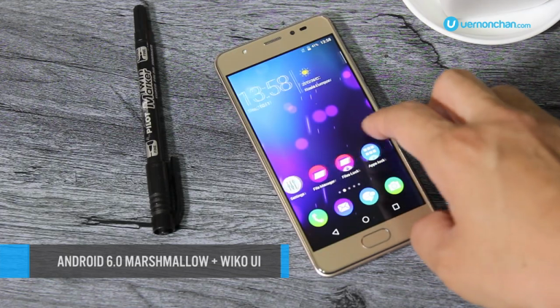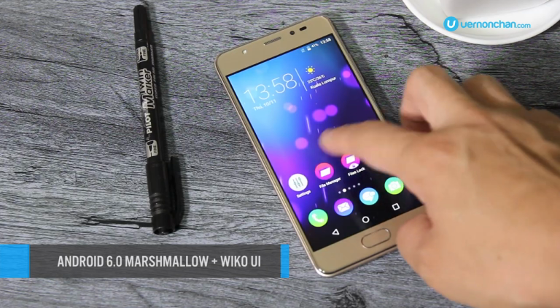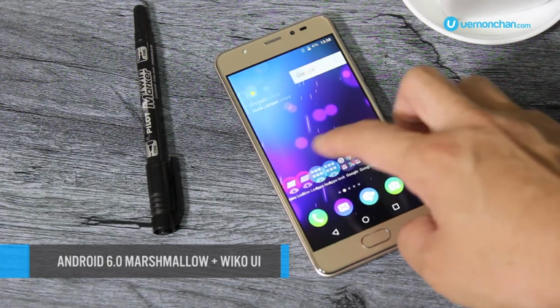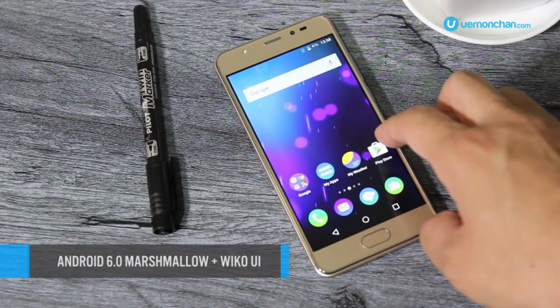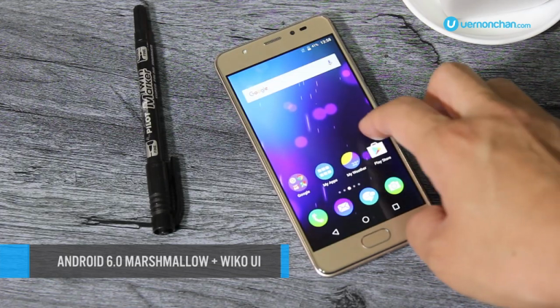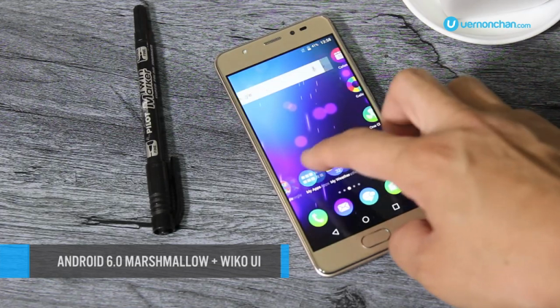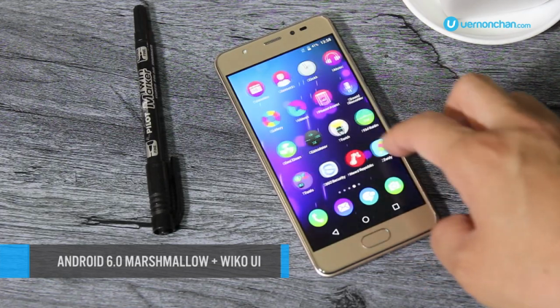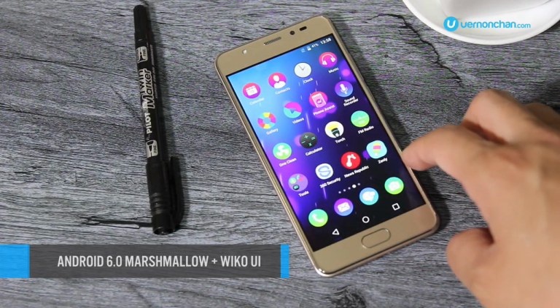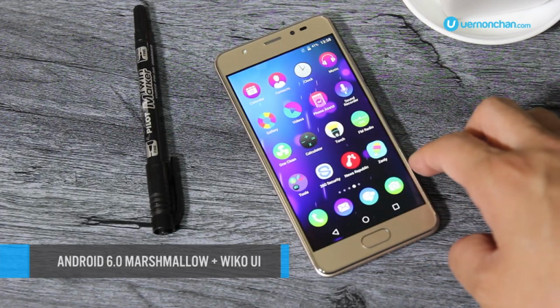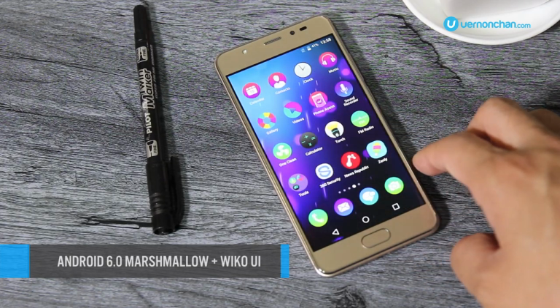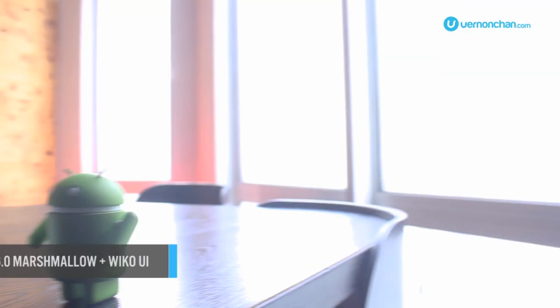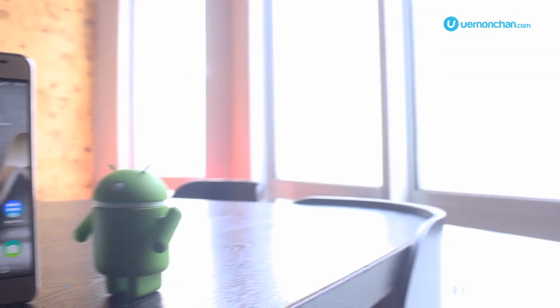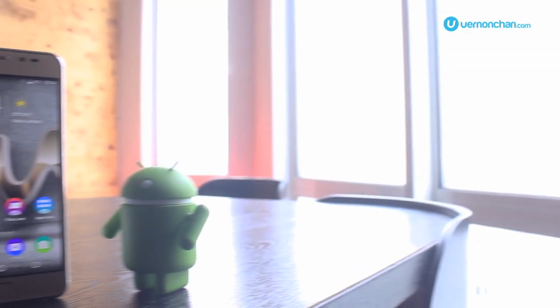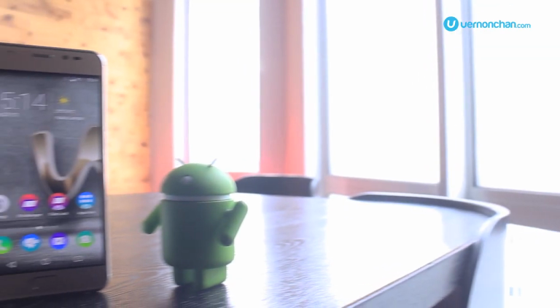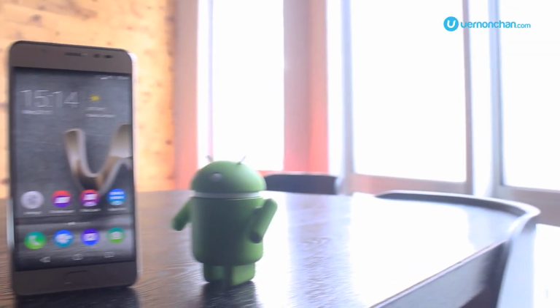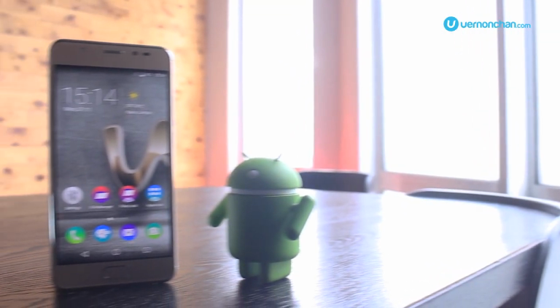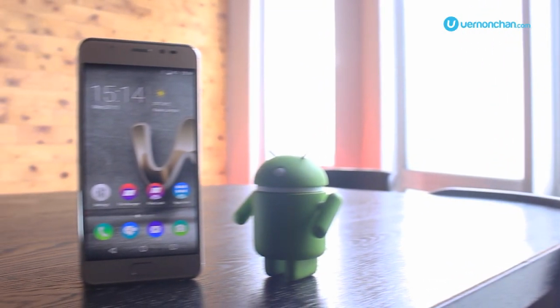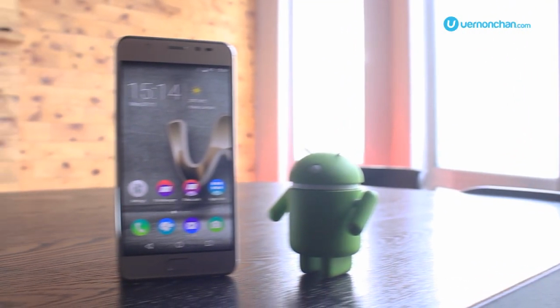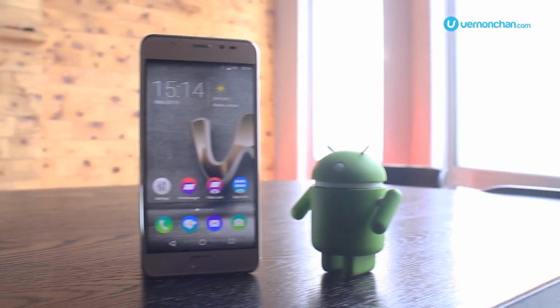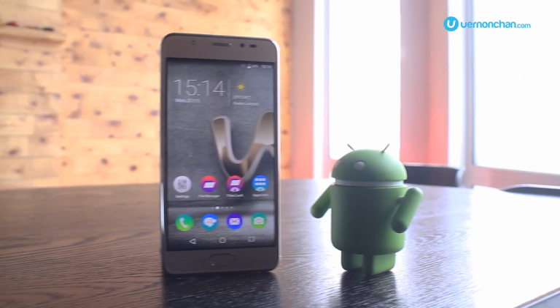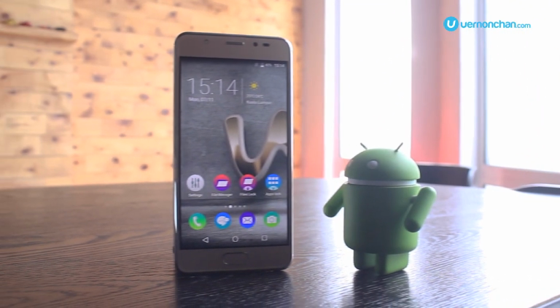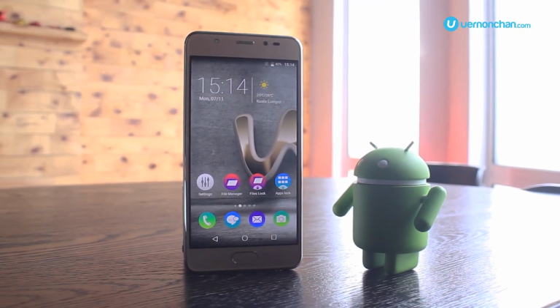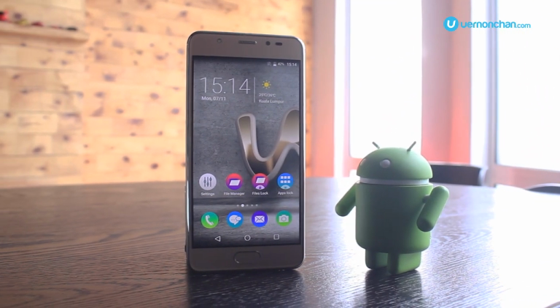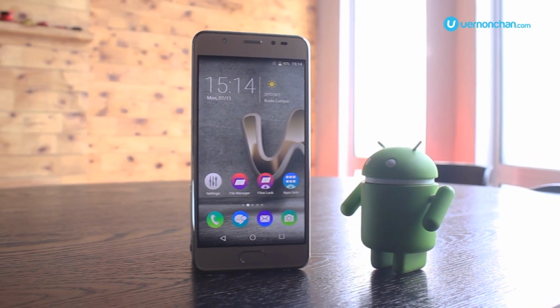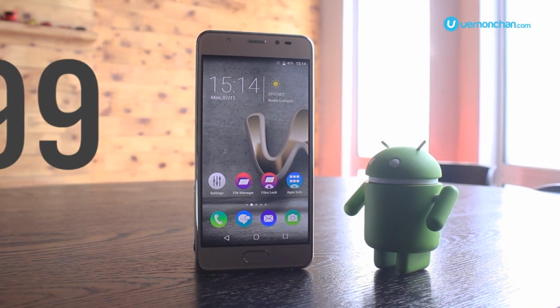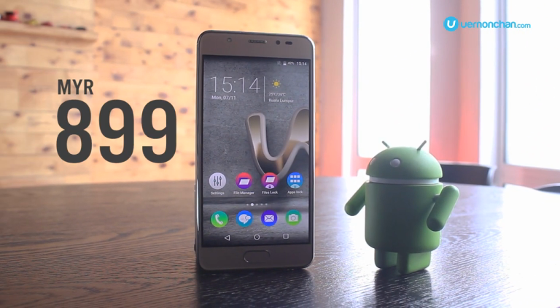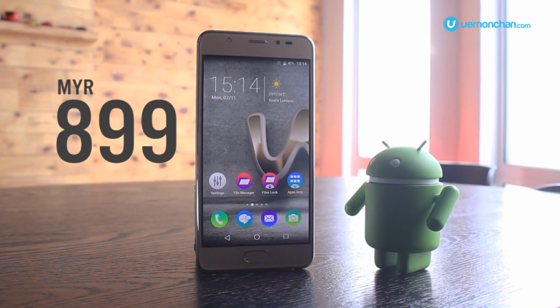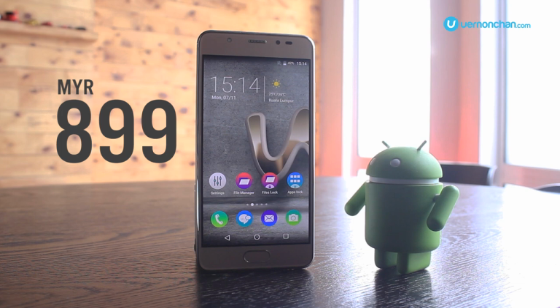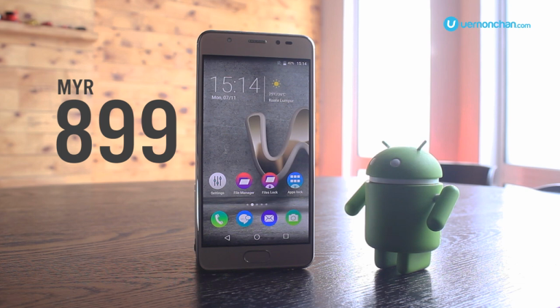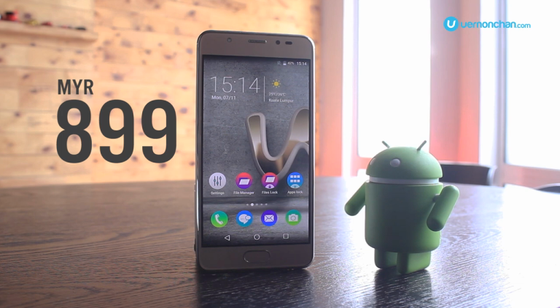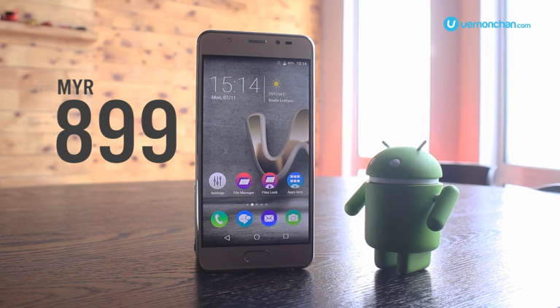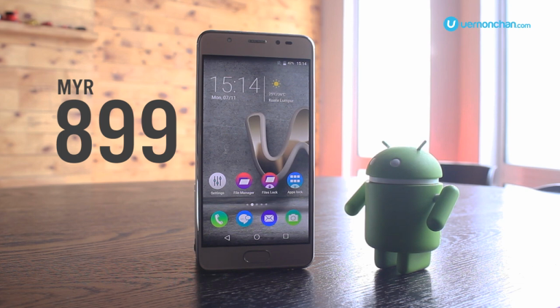The U-Feel Prime is available in gold and retails for 899 Malaysian Ringgit.